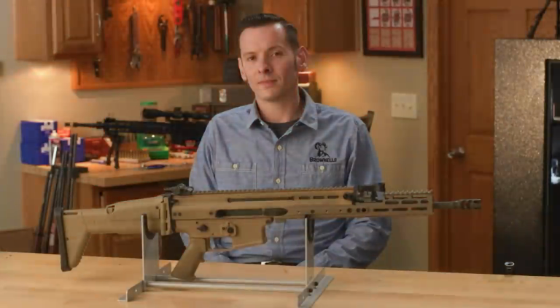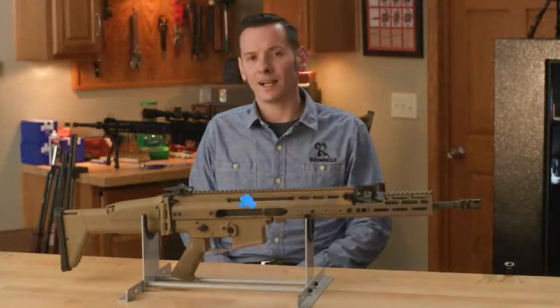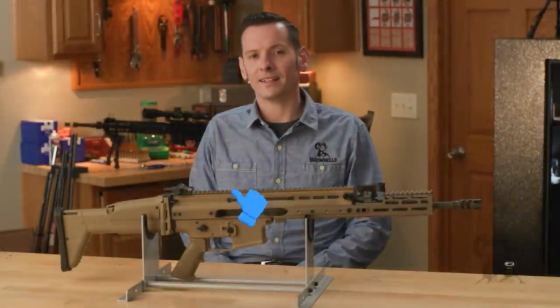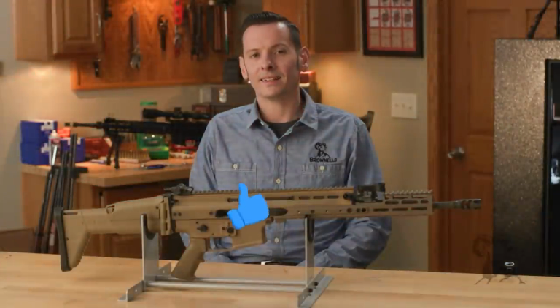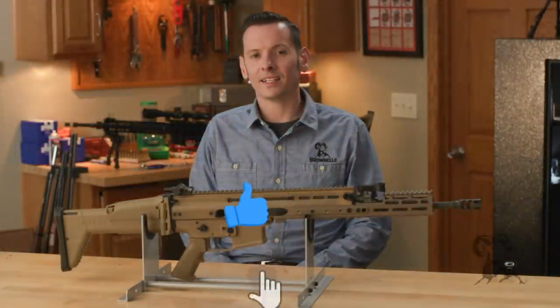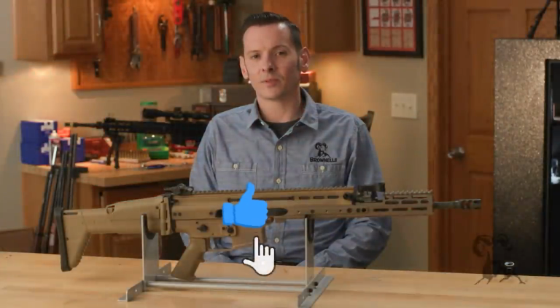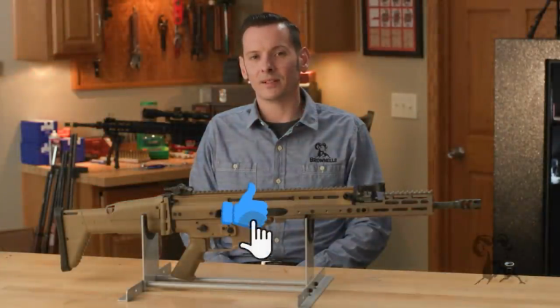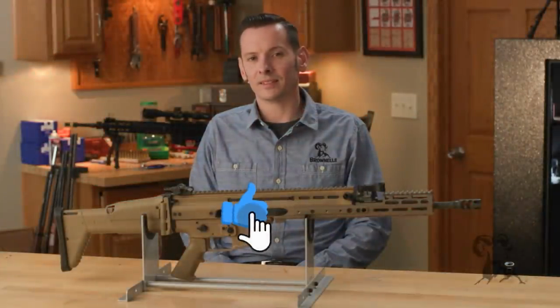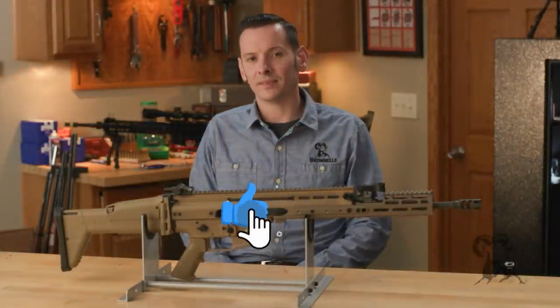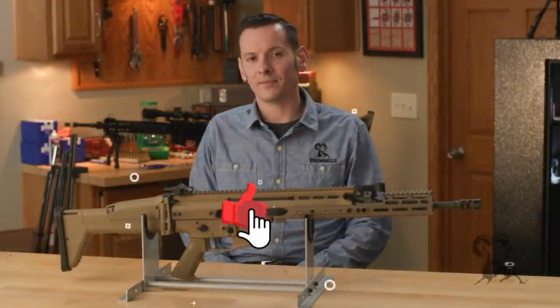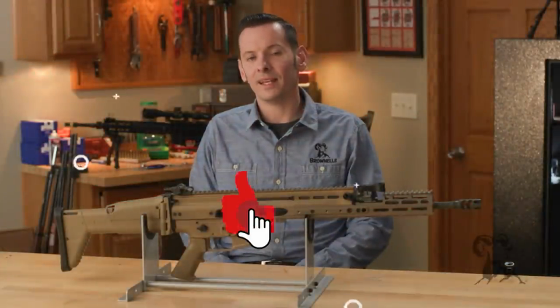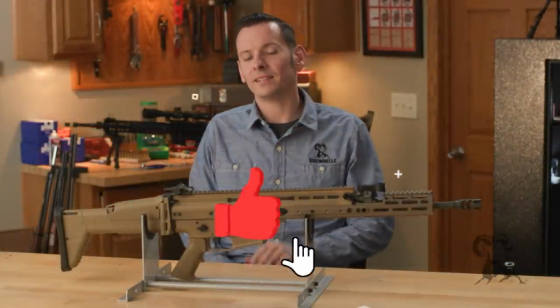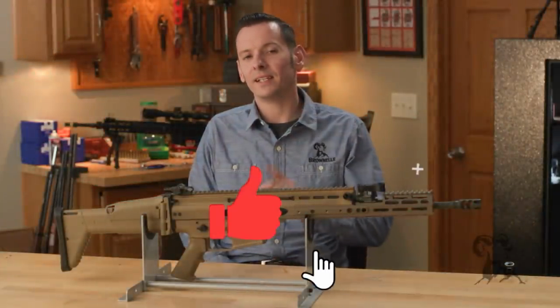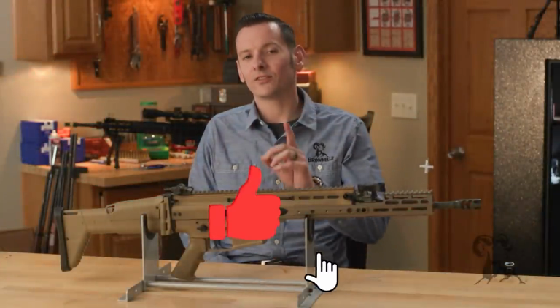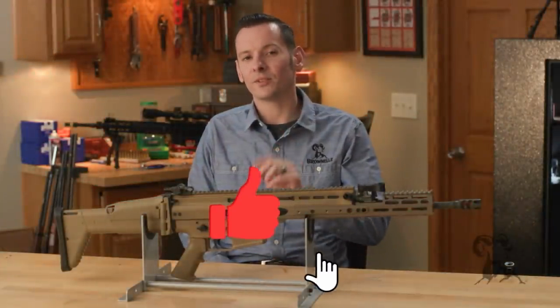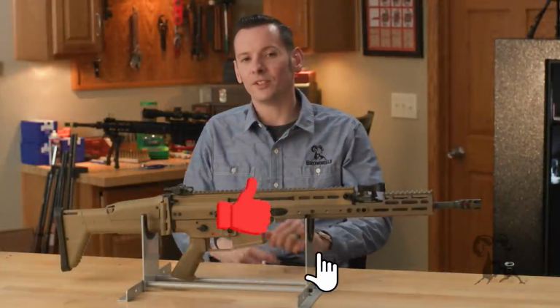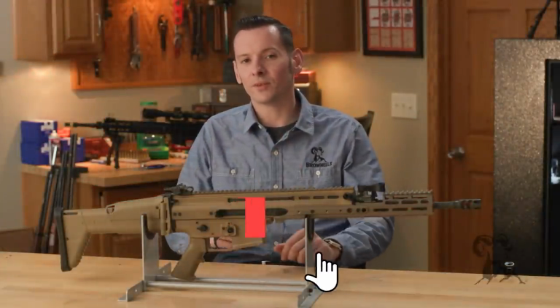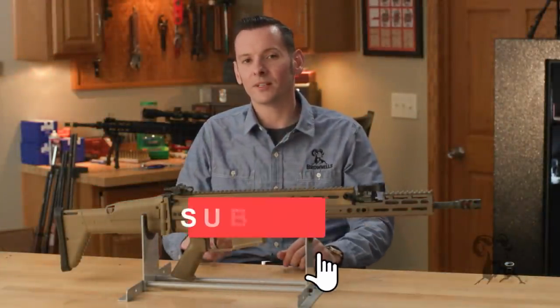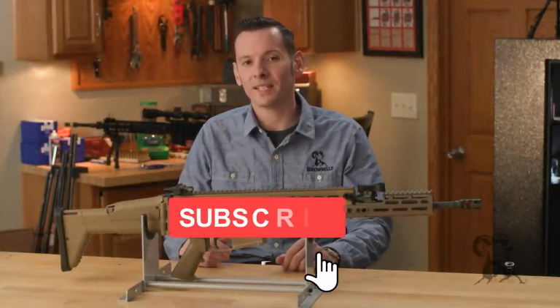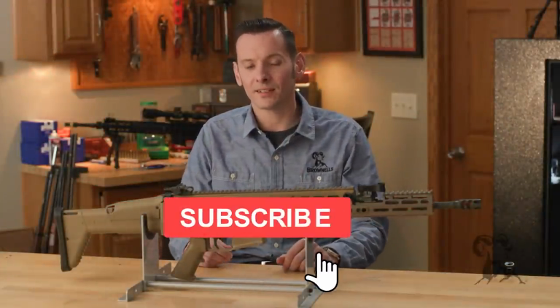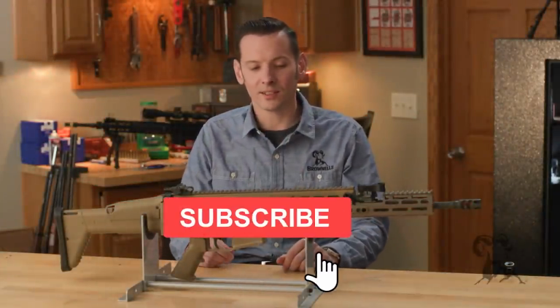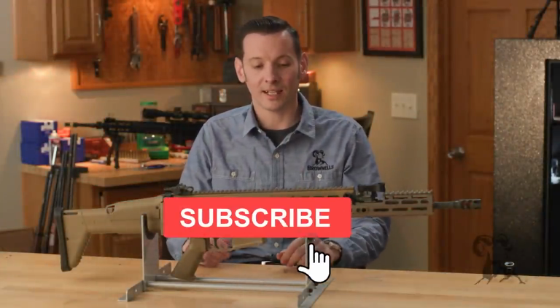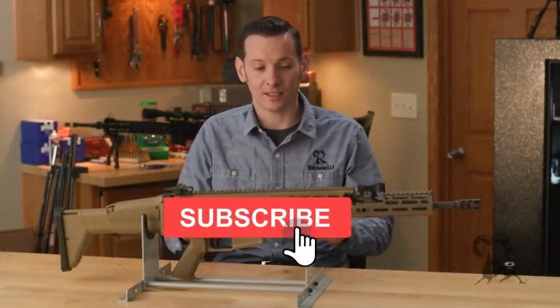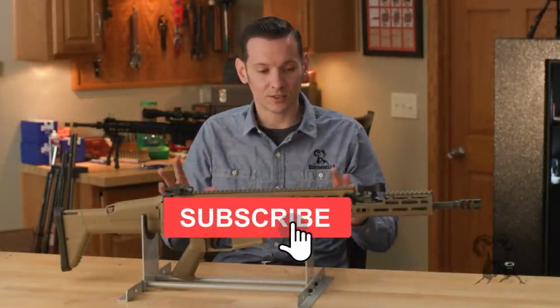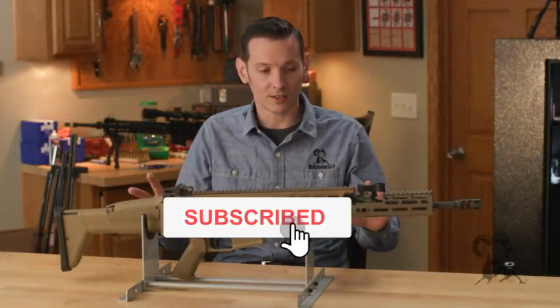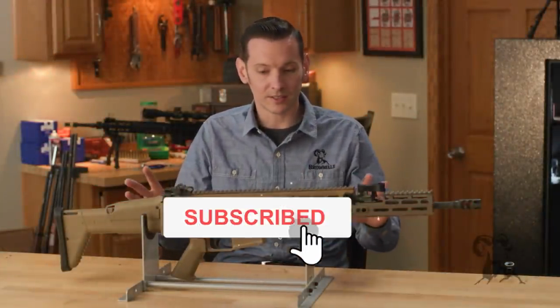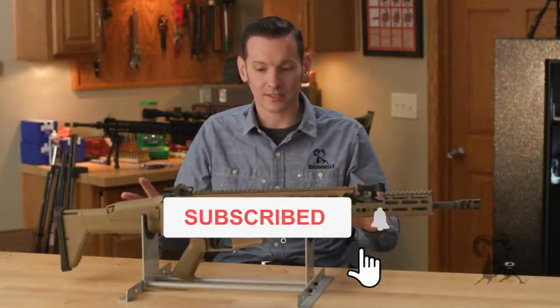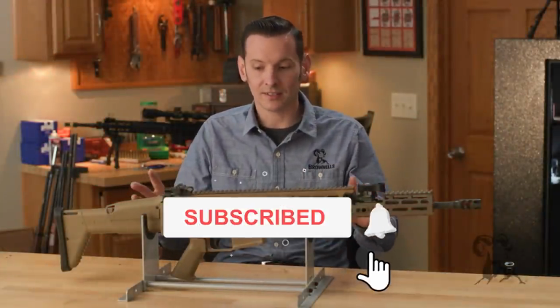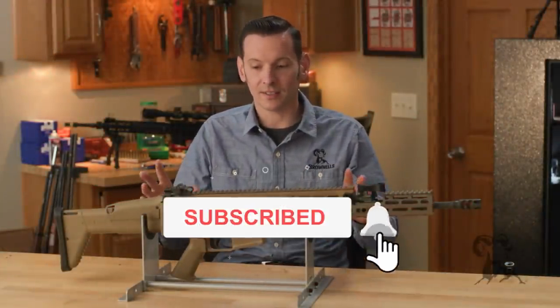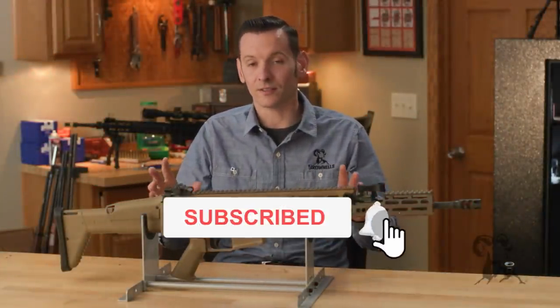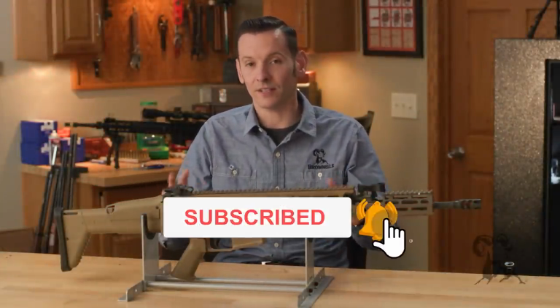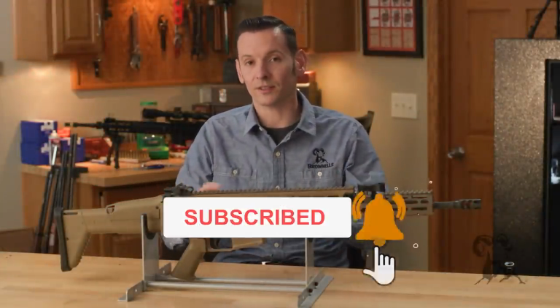Hi, Caleb with Brownells here. In today's From the Vault, we're going to be taking a look at the SCAR series of rifles.